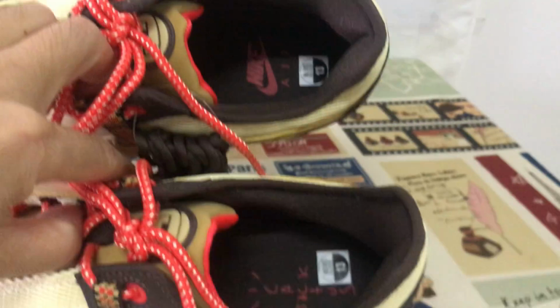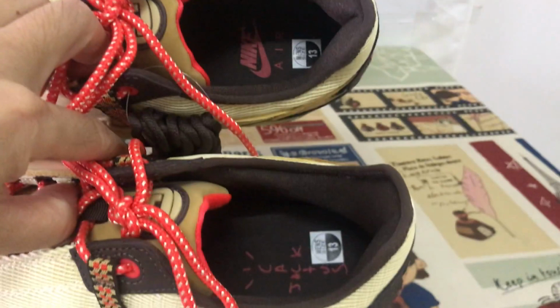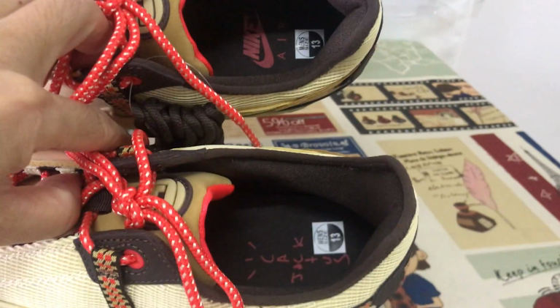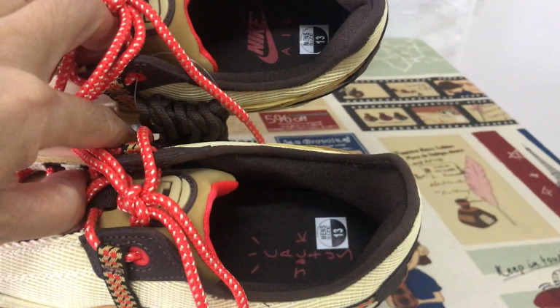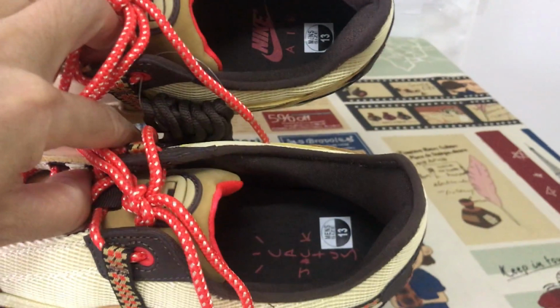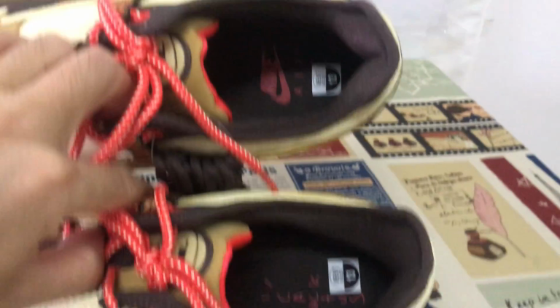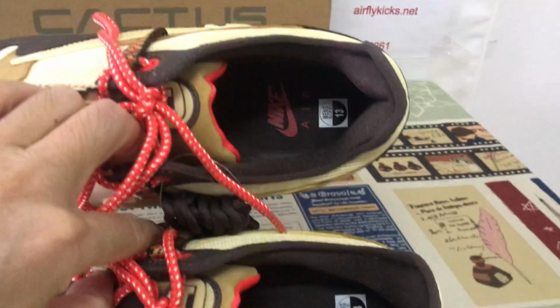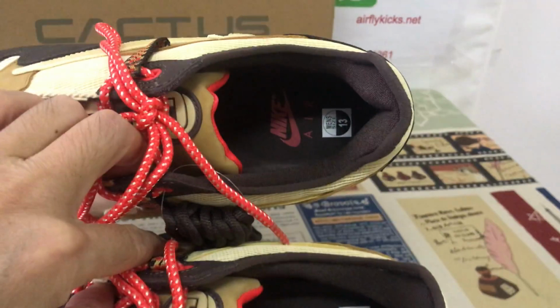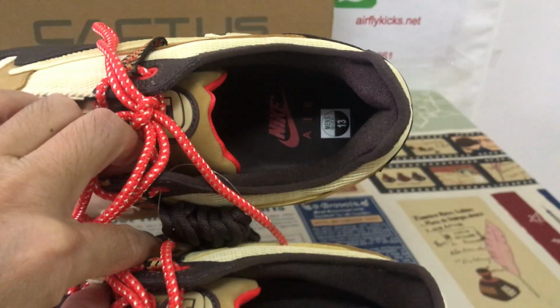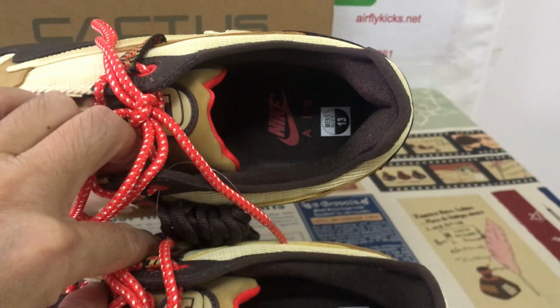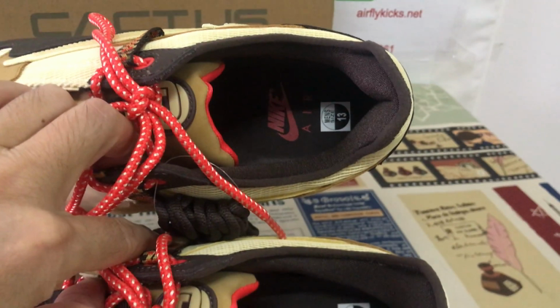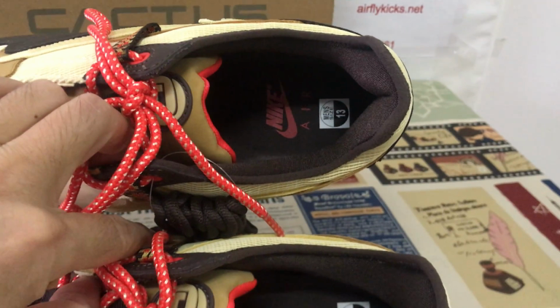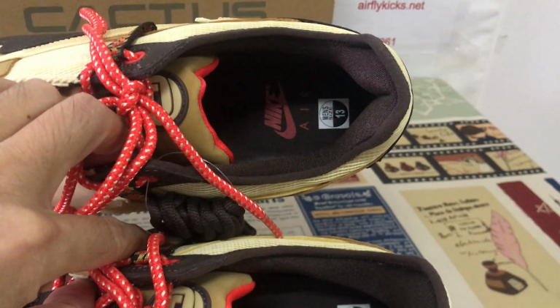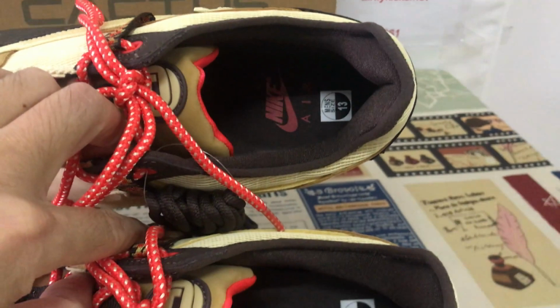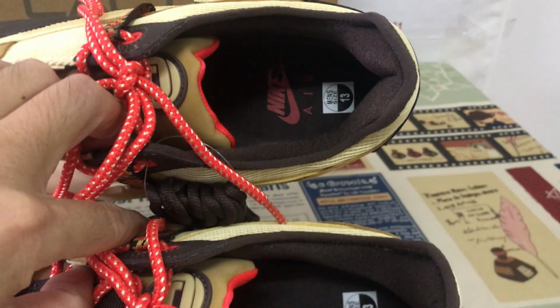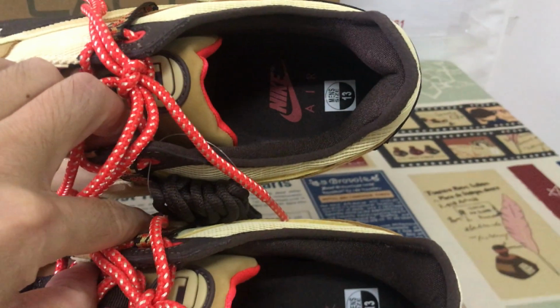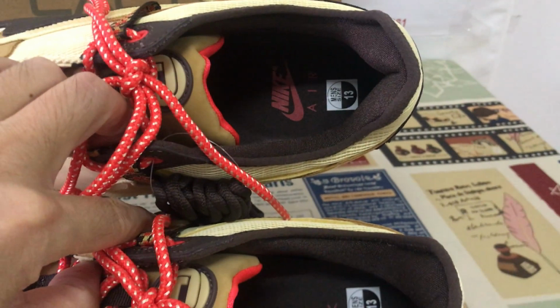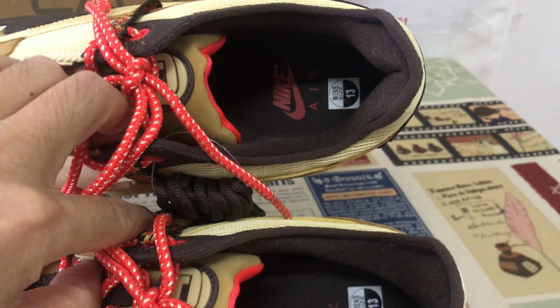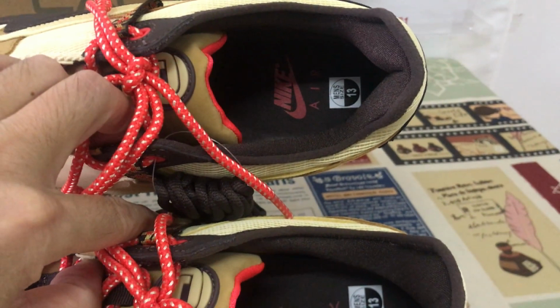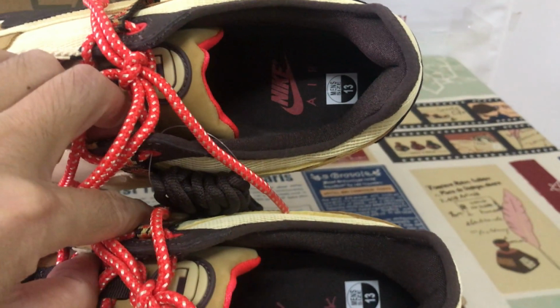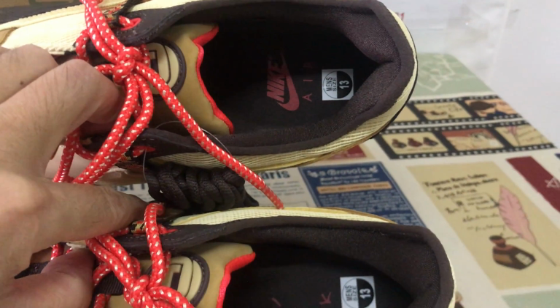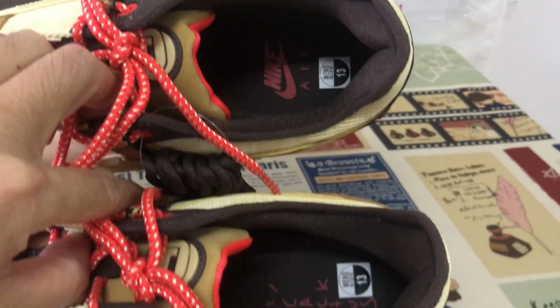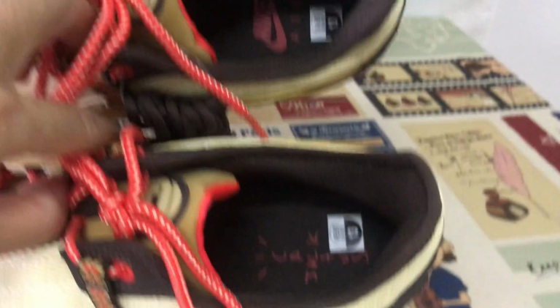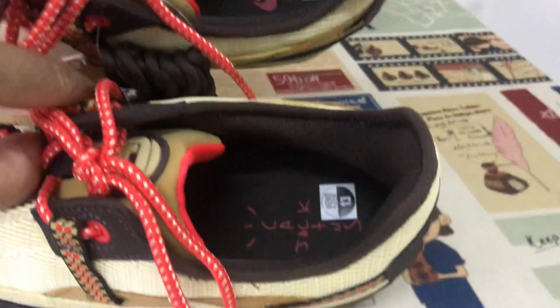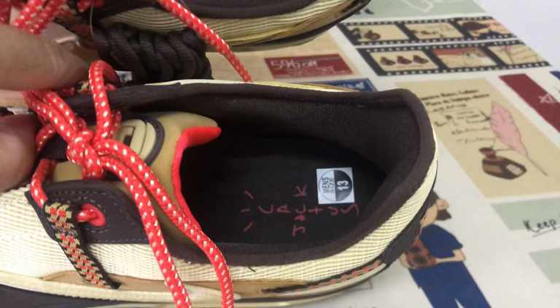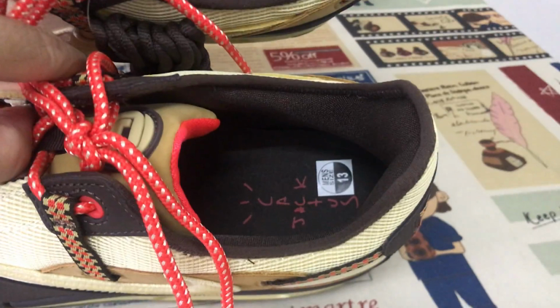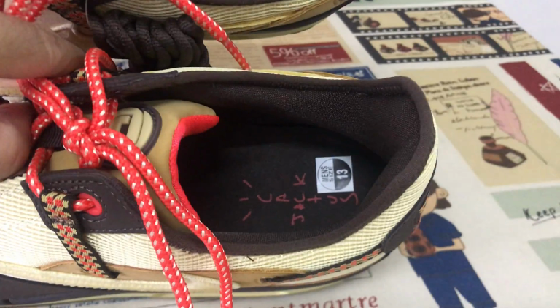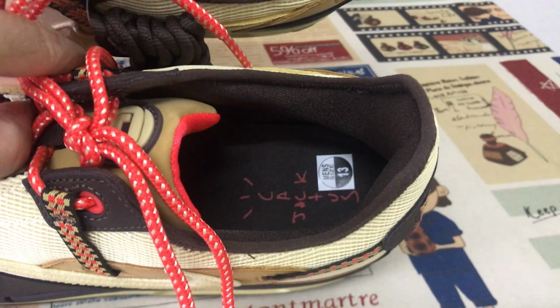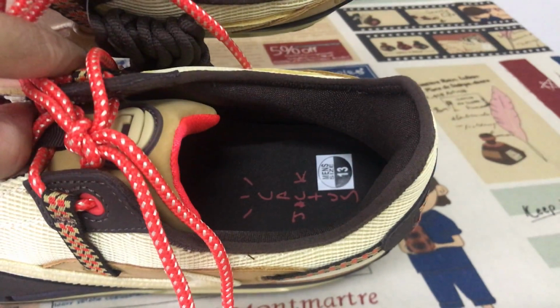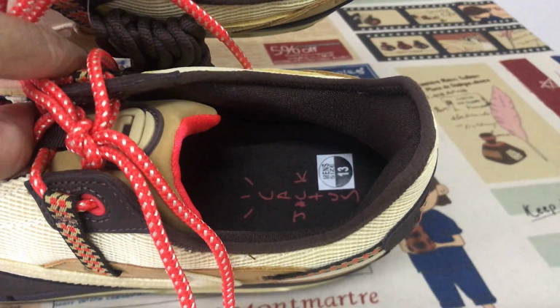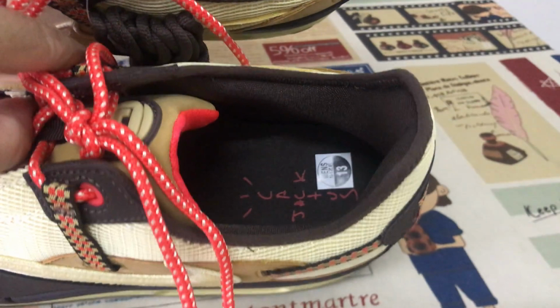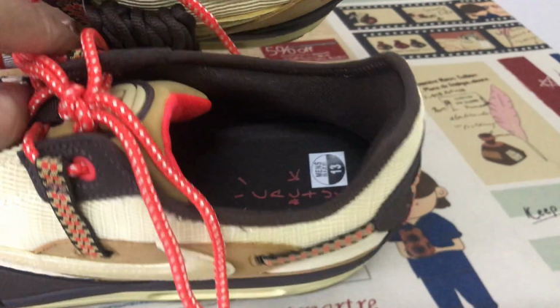Here's the inner sole. One is the Nike swoosh logo, and the other is the Cactus Jack.